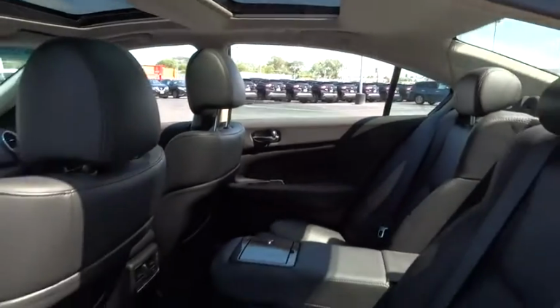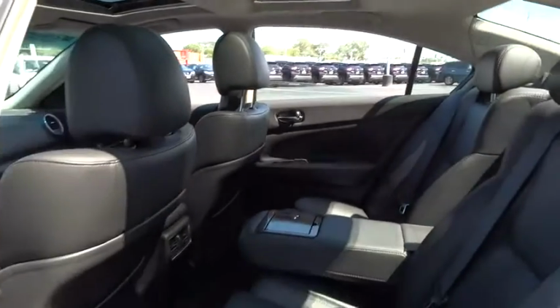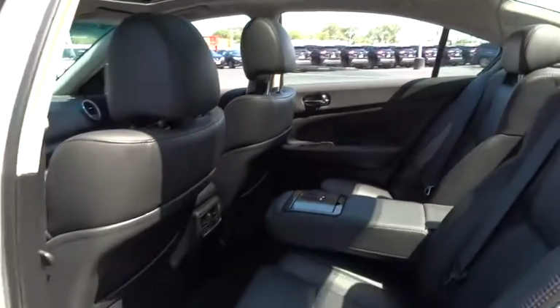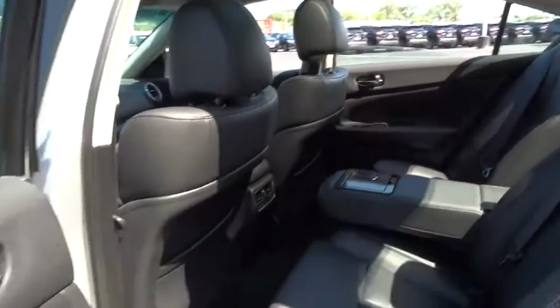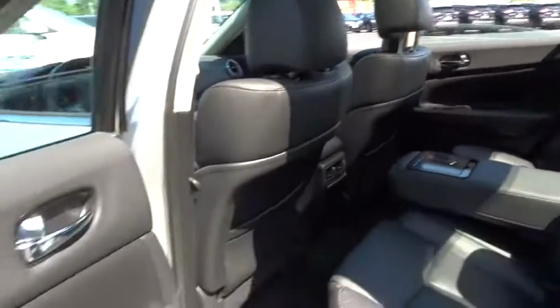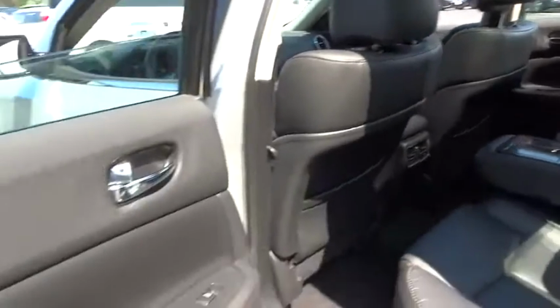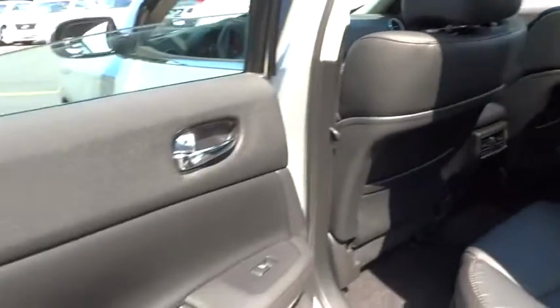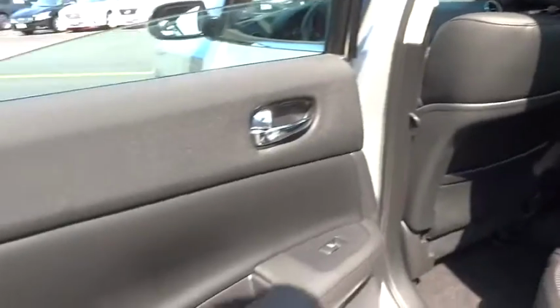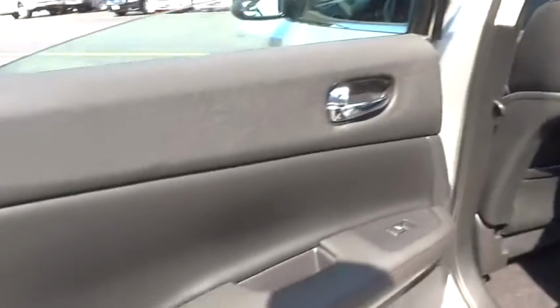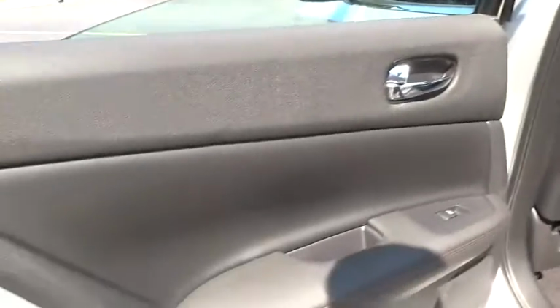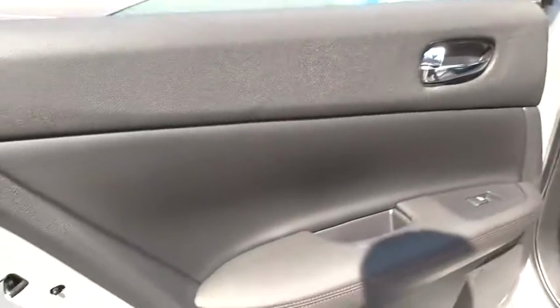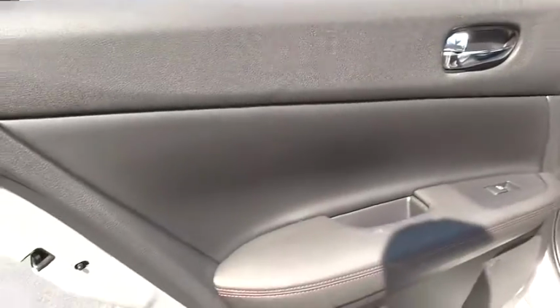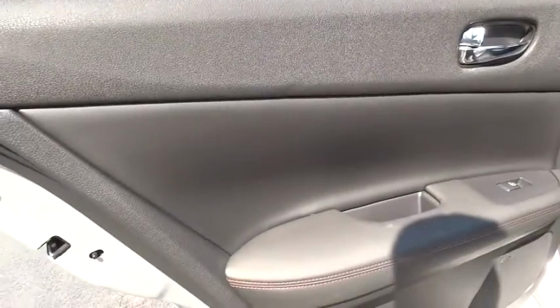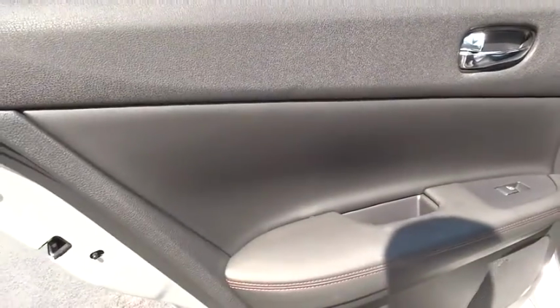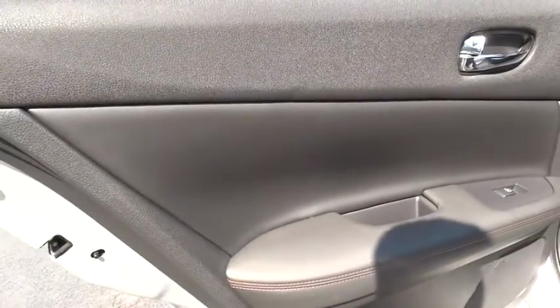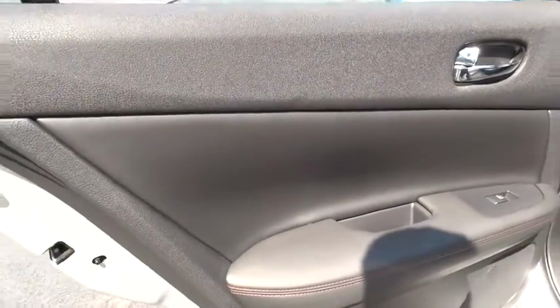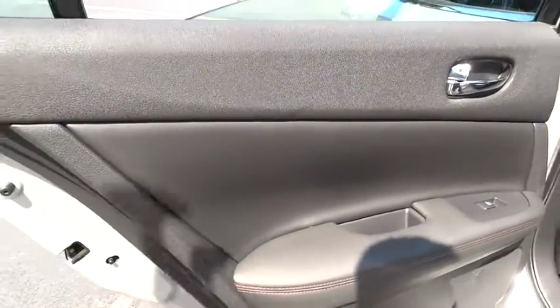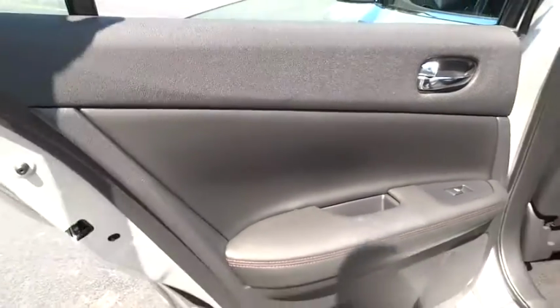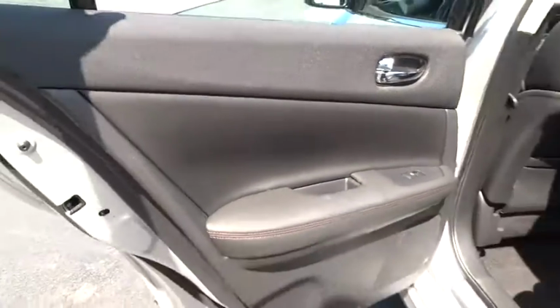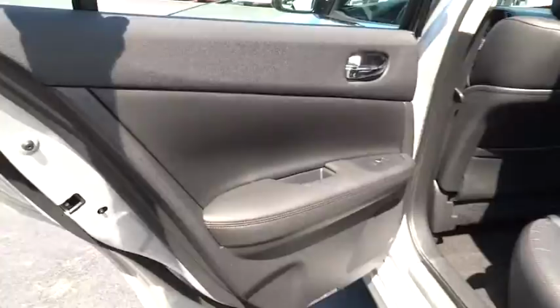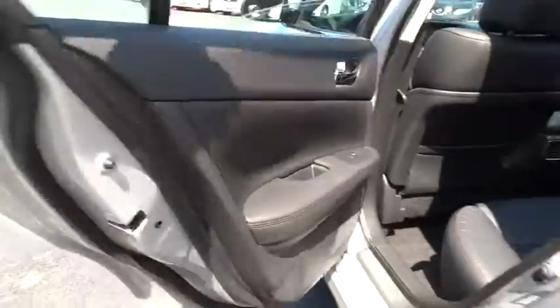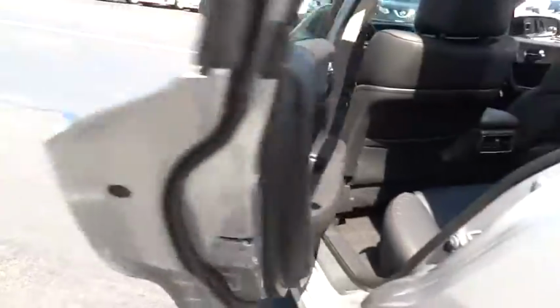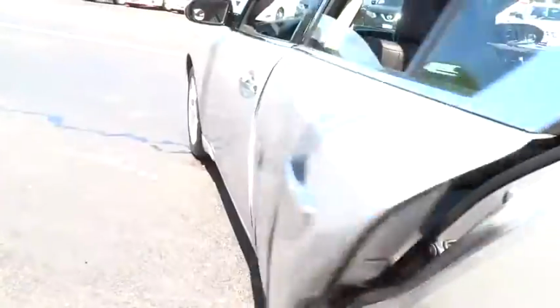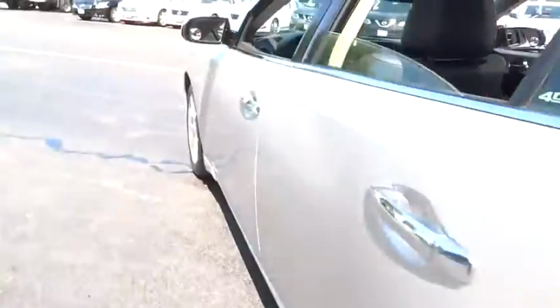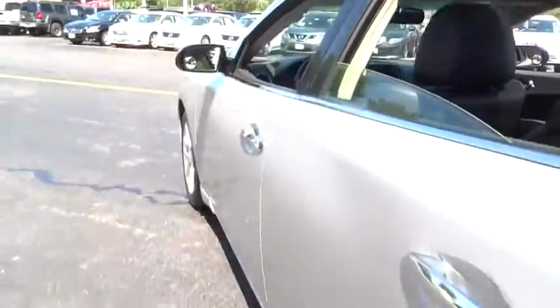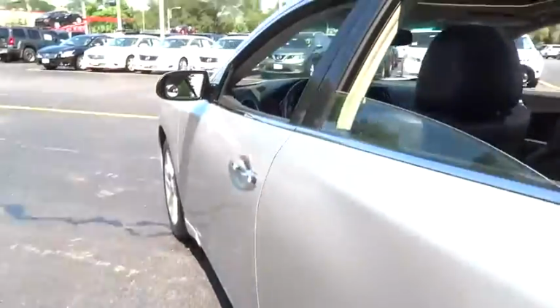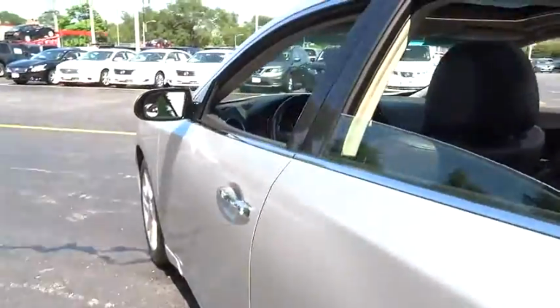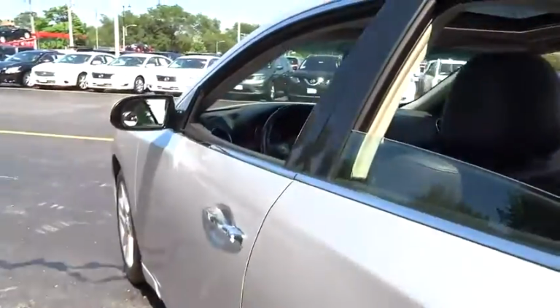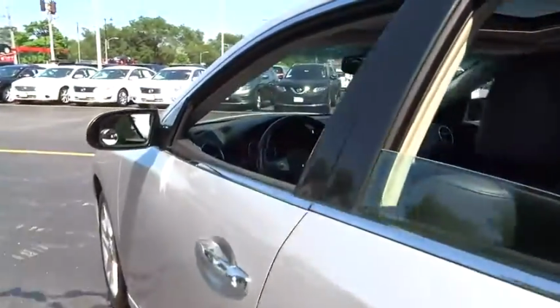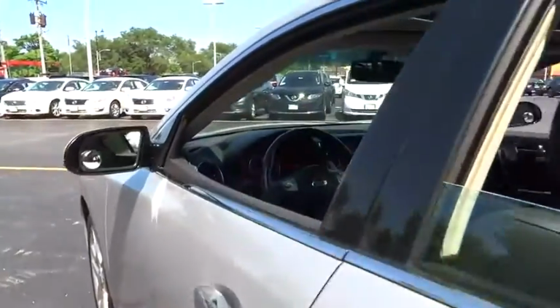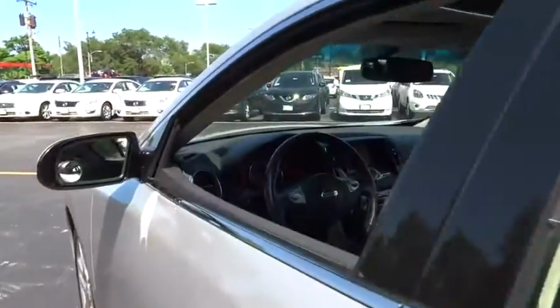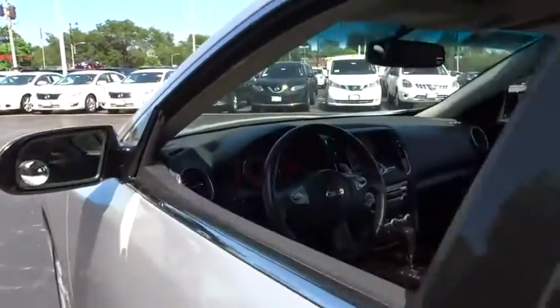Aluminum Wheels, Four Wheel Disc Brakes, Universal Garage Door Opener, Premium Sound System.